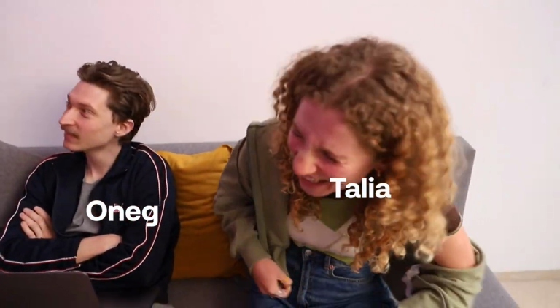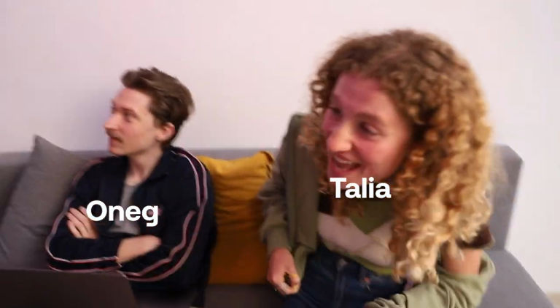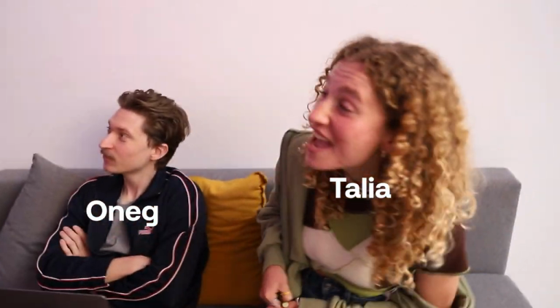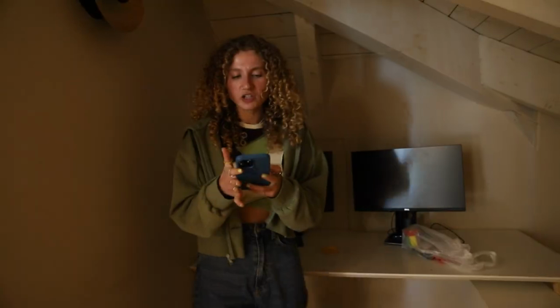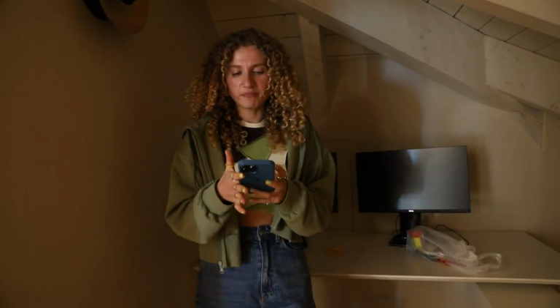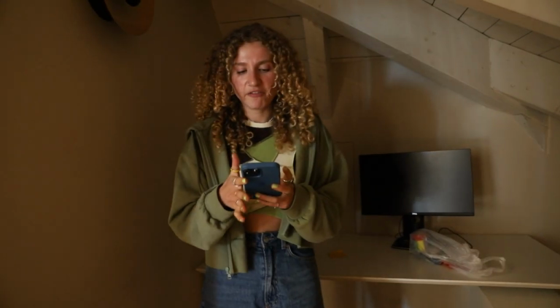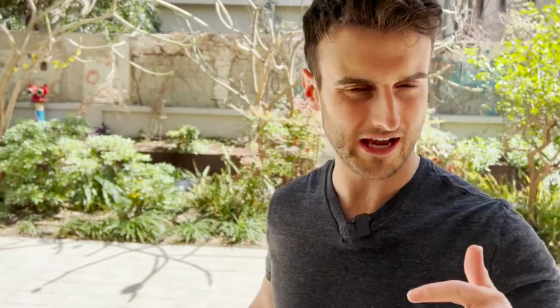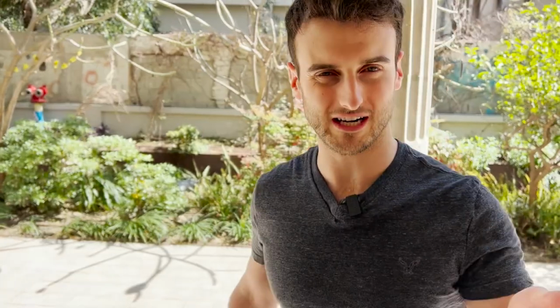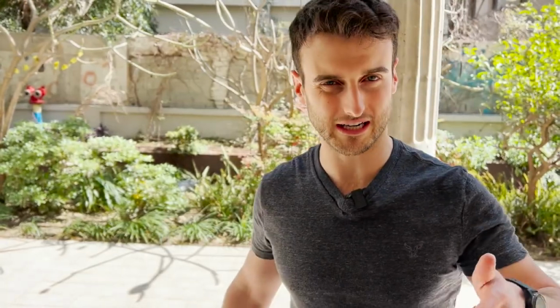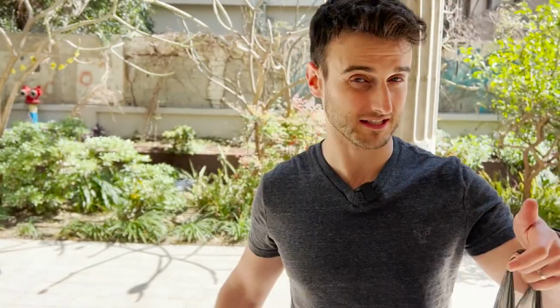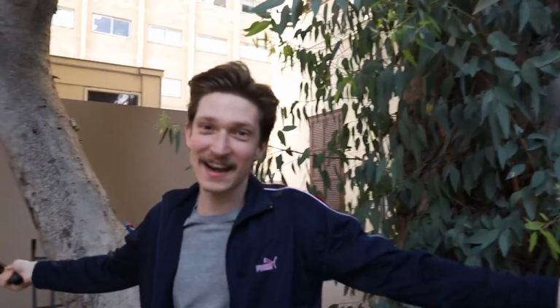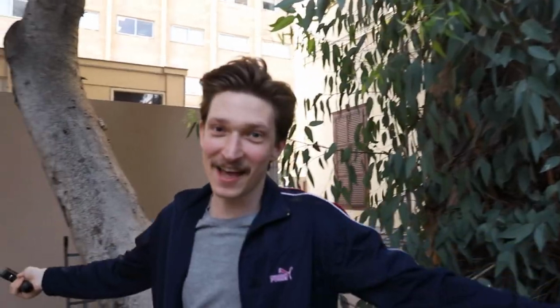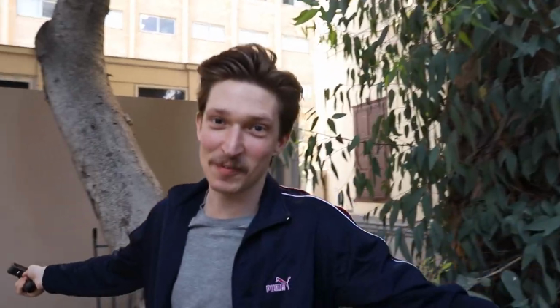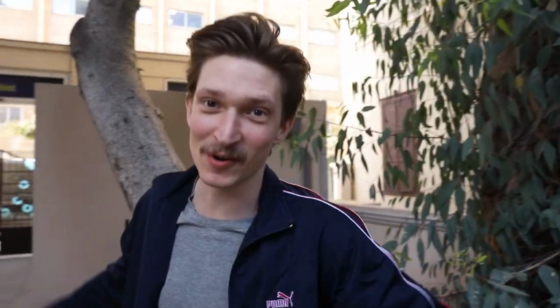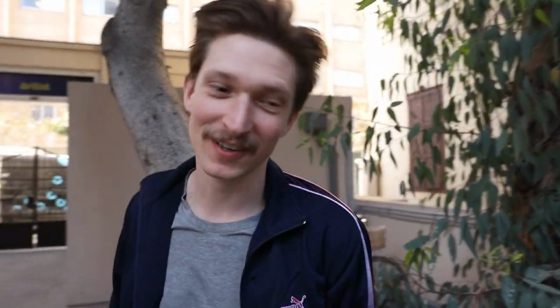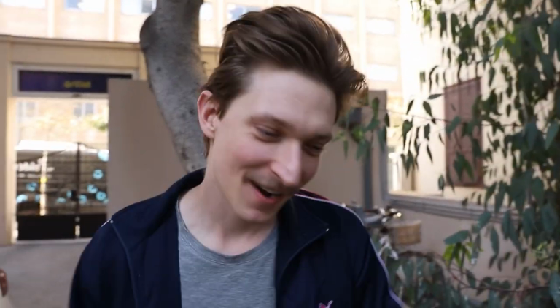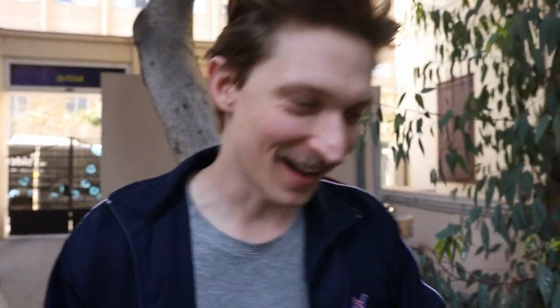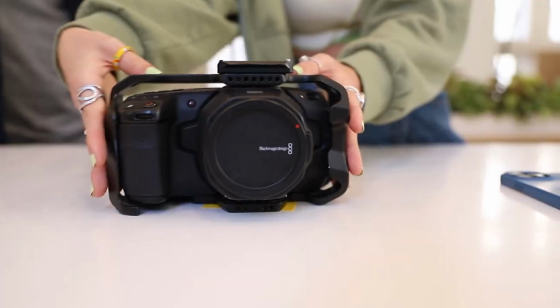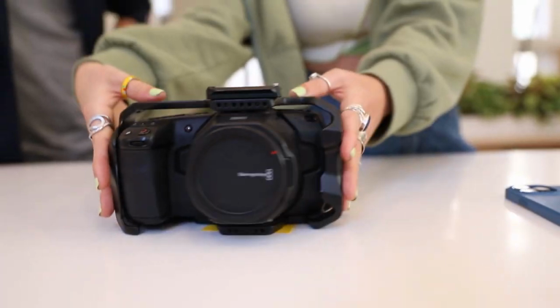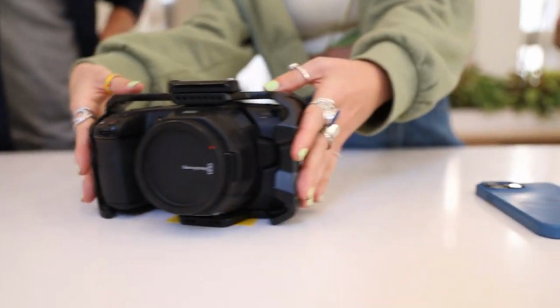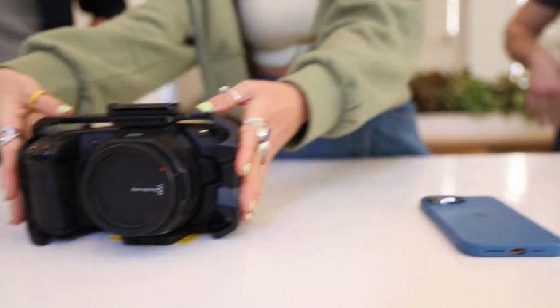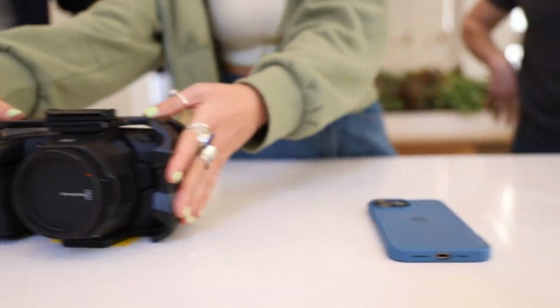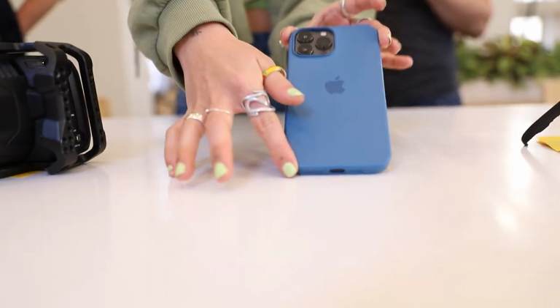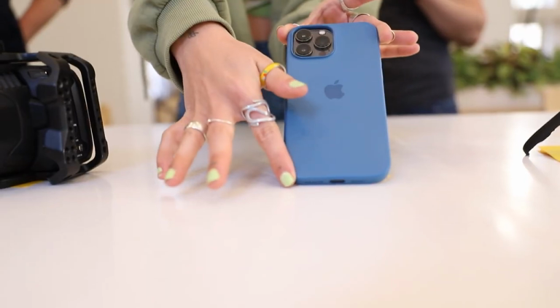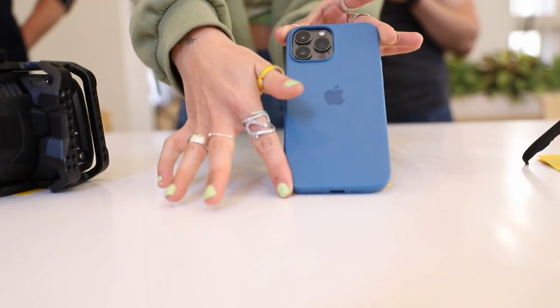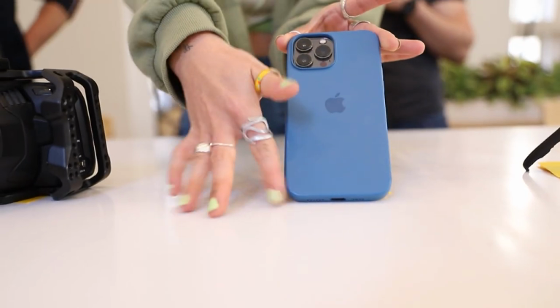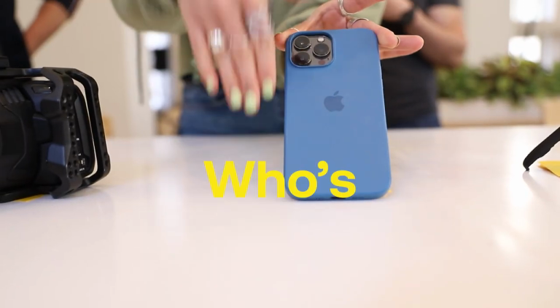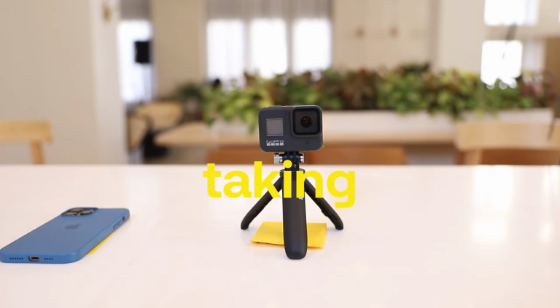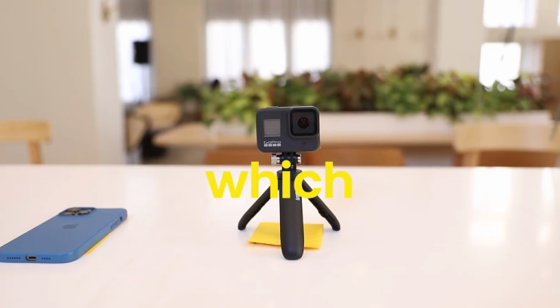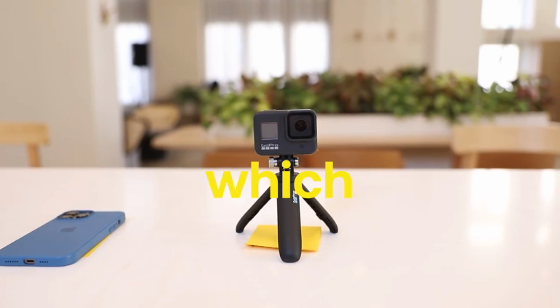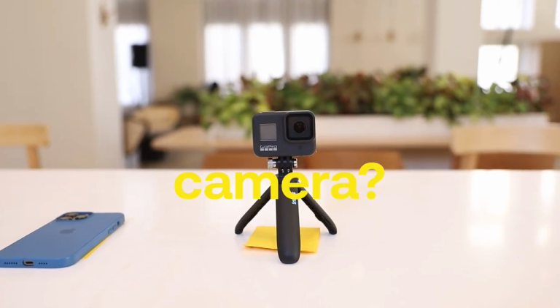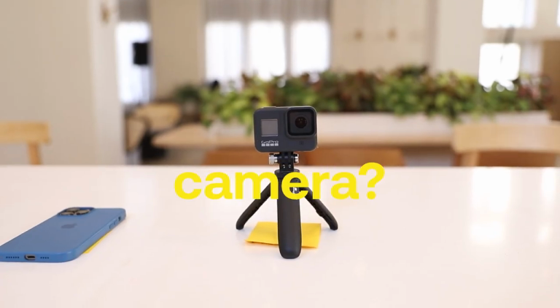We're each going to be competing against each other to see who can make the best slow motion video. So now we got to the point where we're going to figure out who is taking which camera.